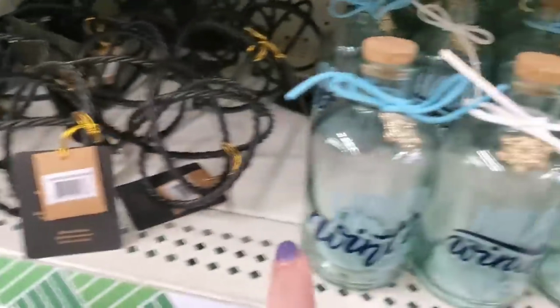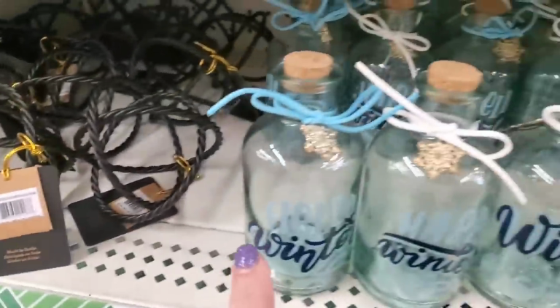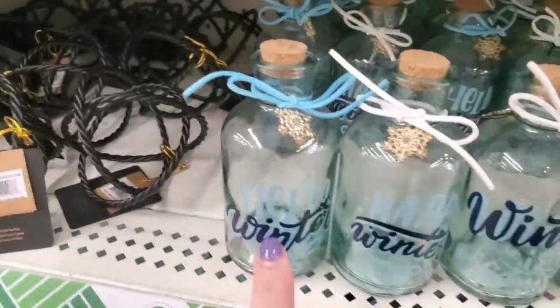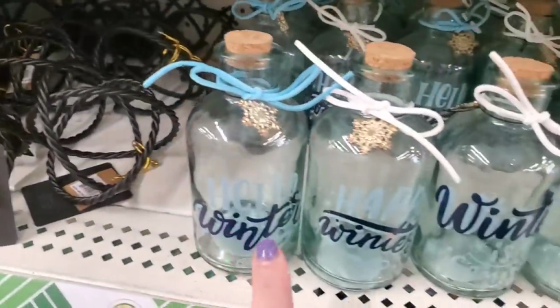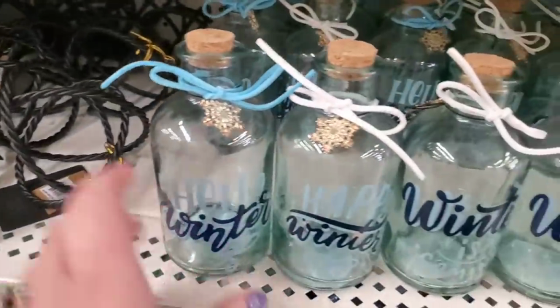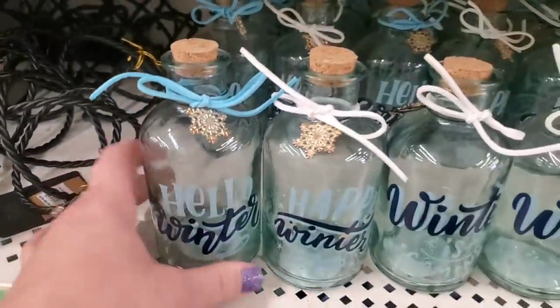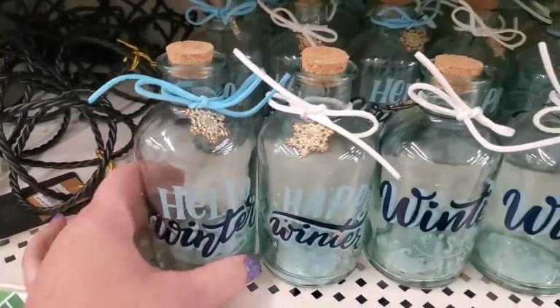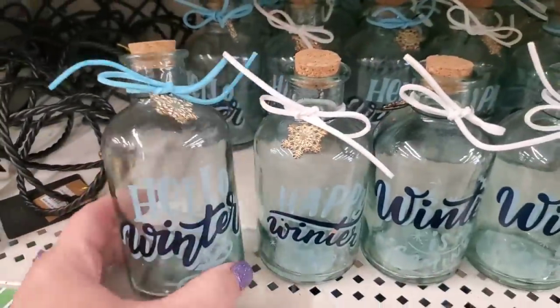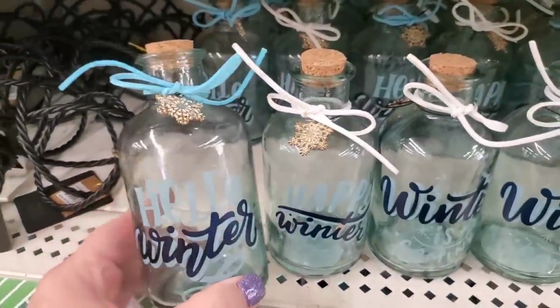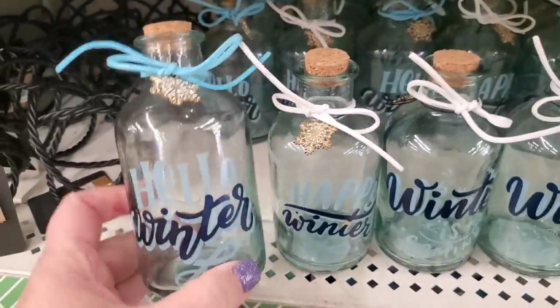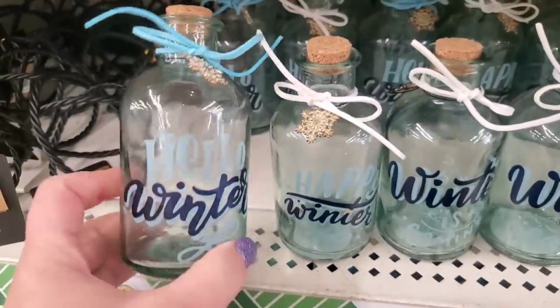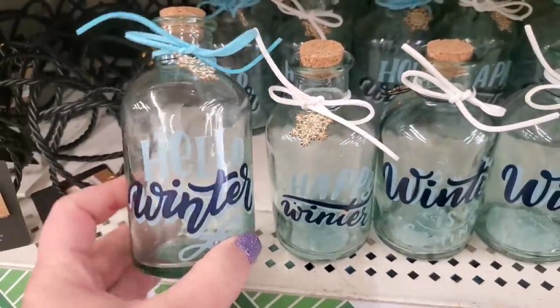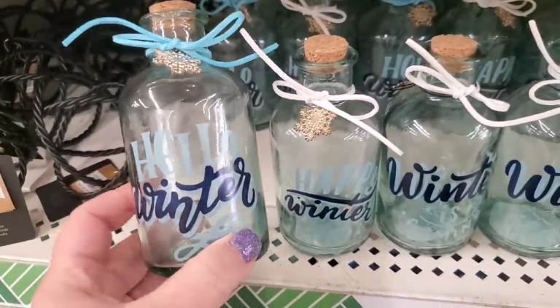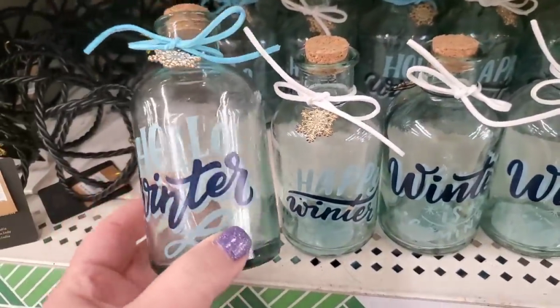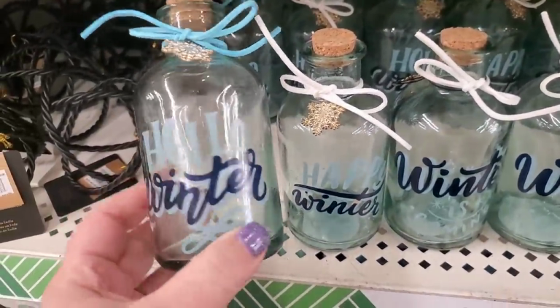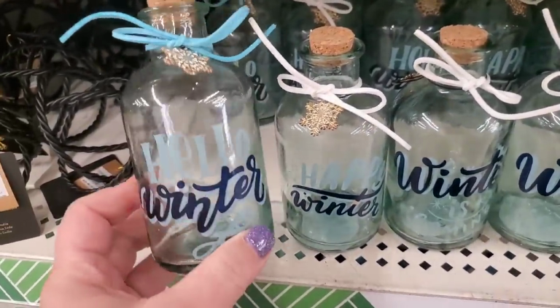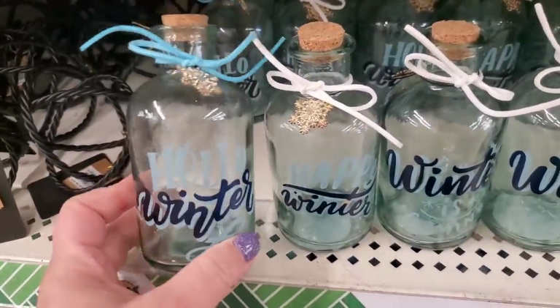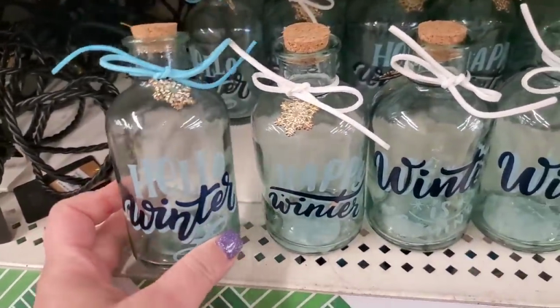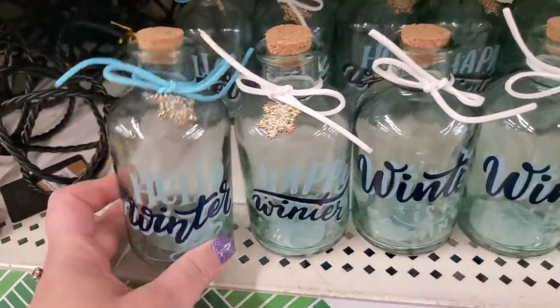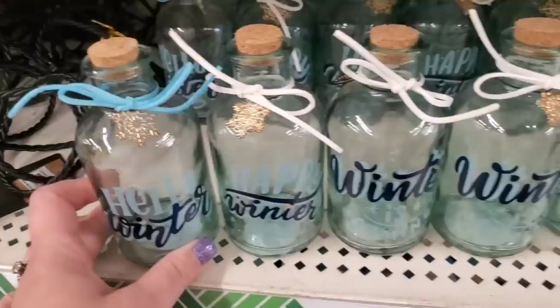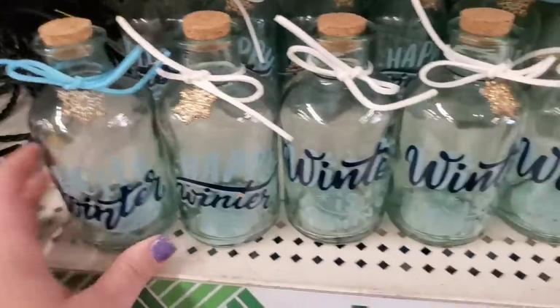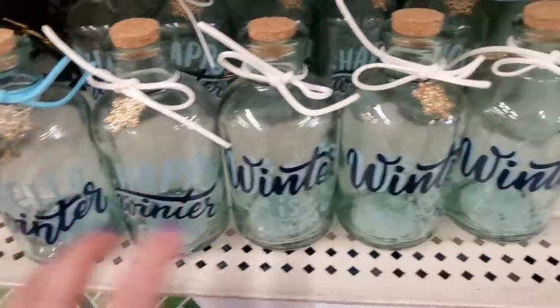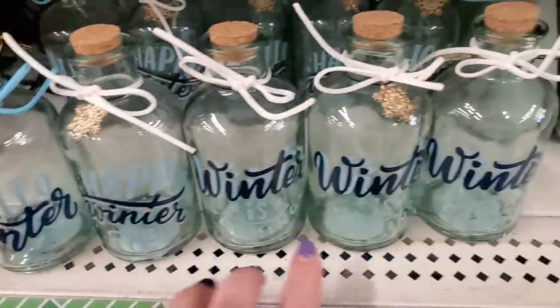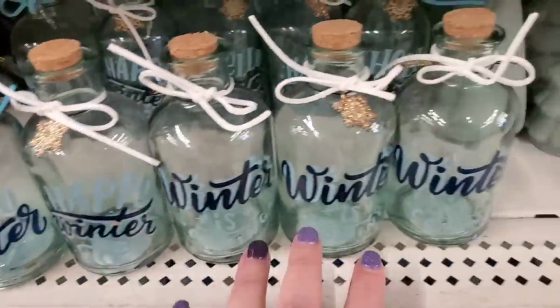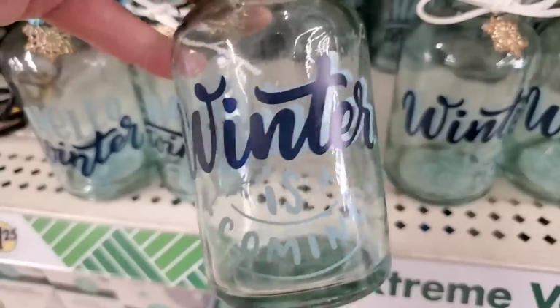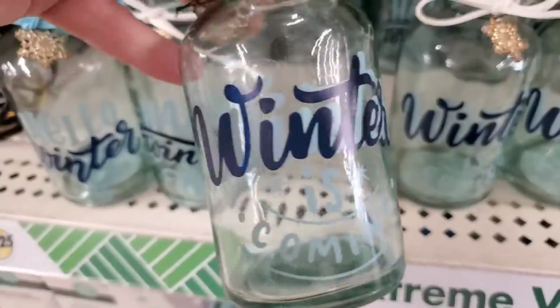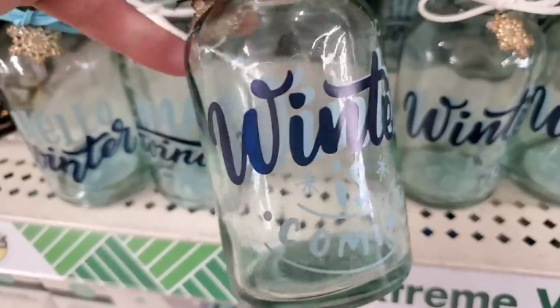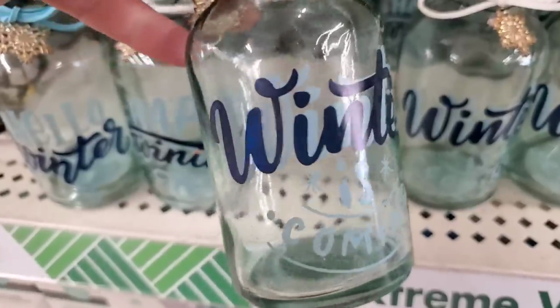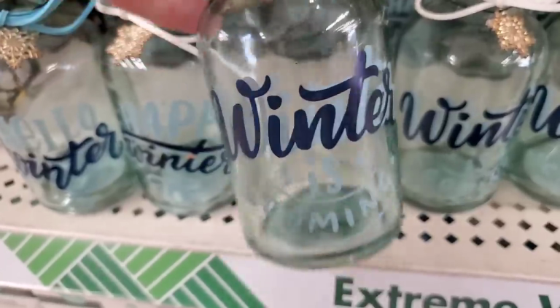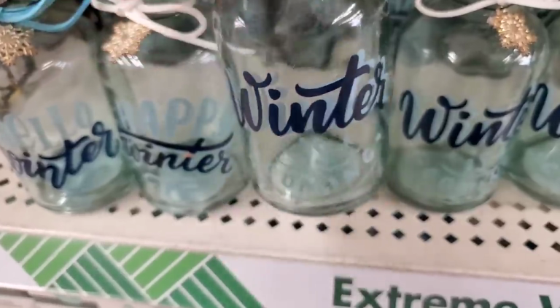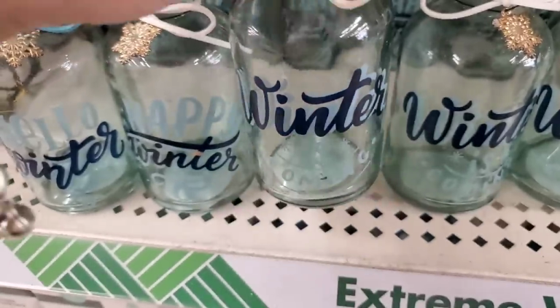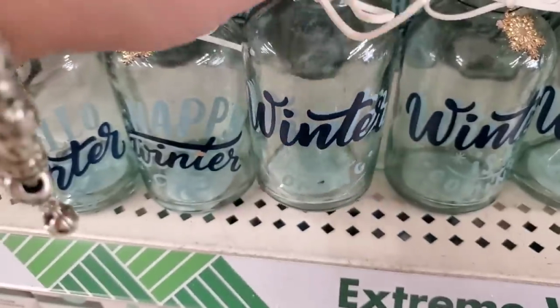They also brought in these really pretty winter jars. One says 'Hello Winter' and this one says 'Winter is Coming.'